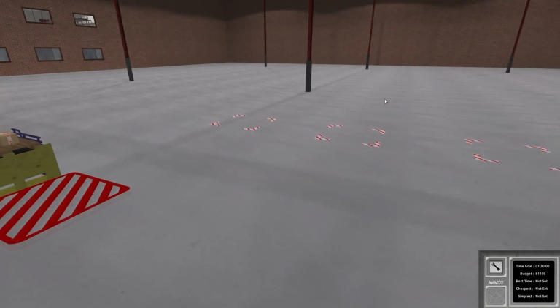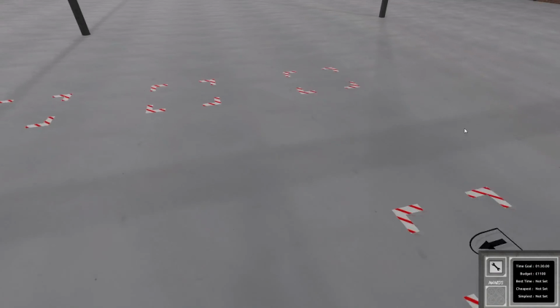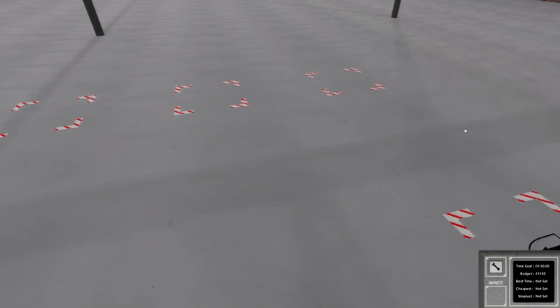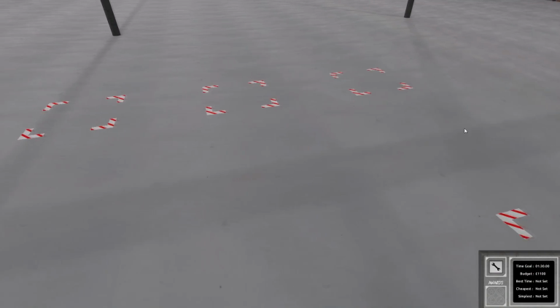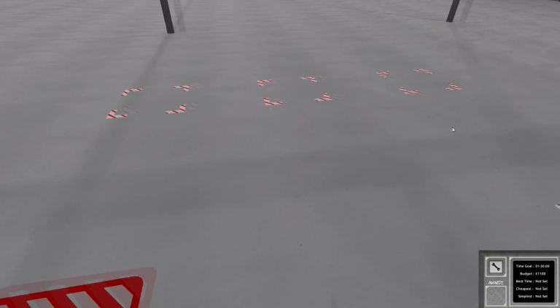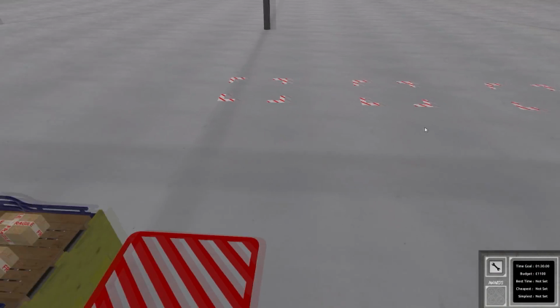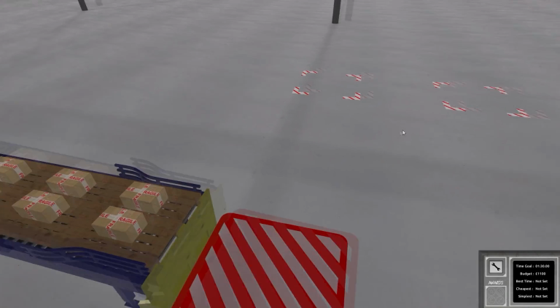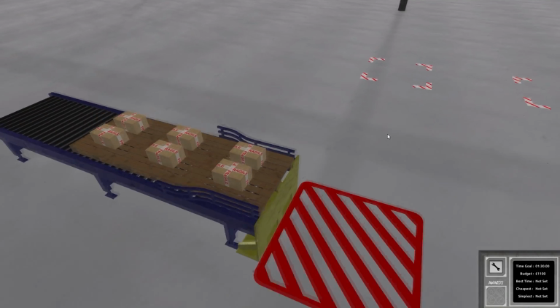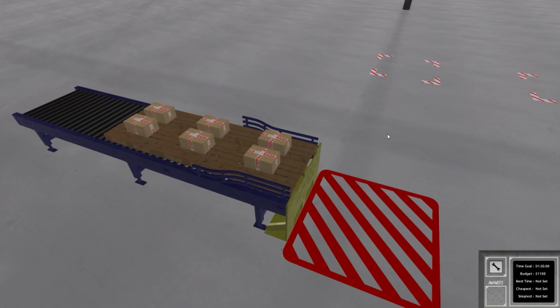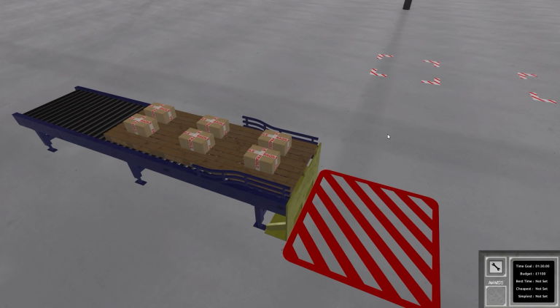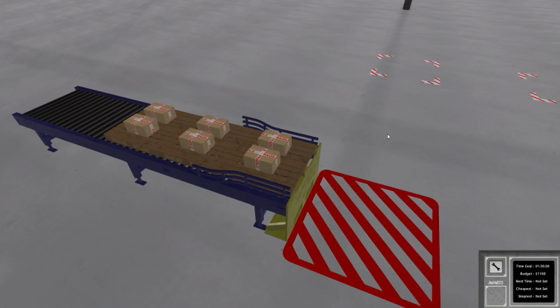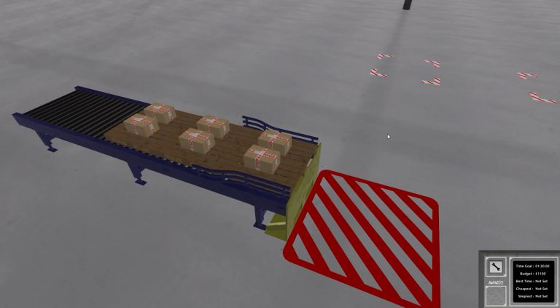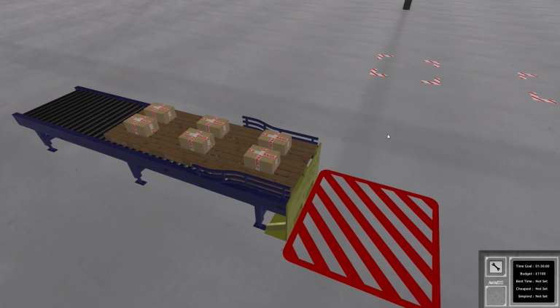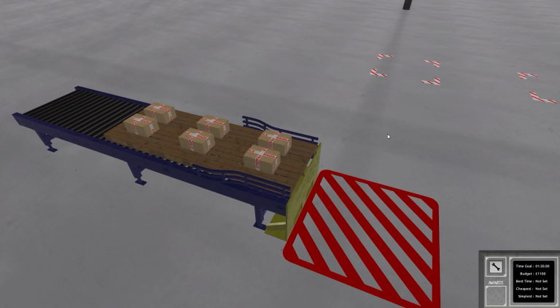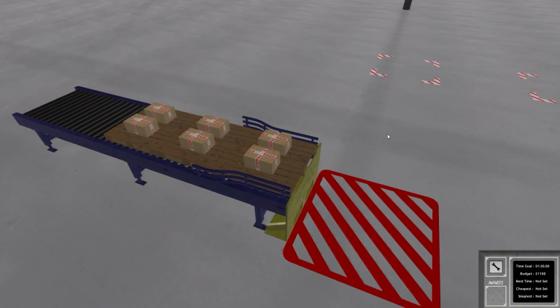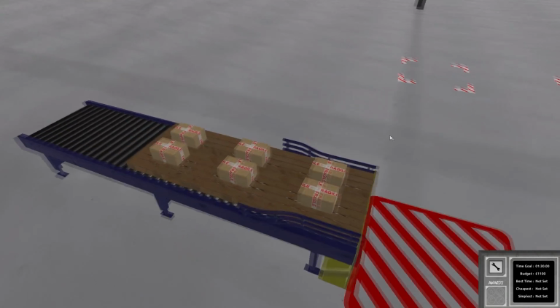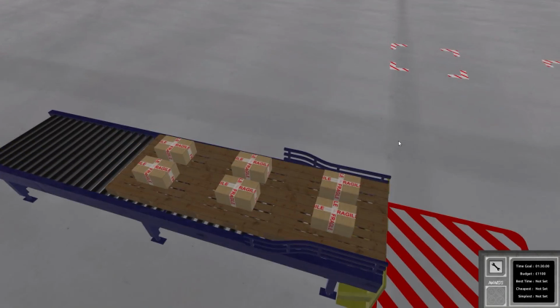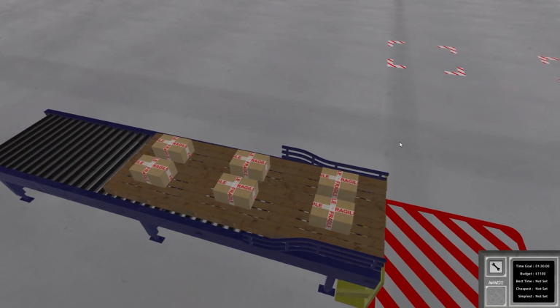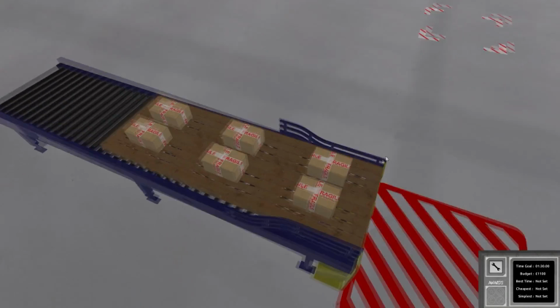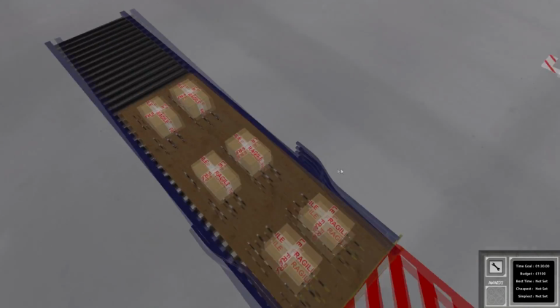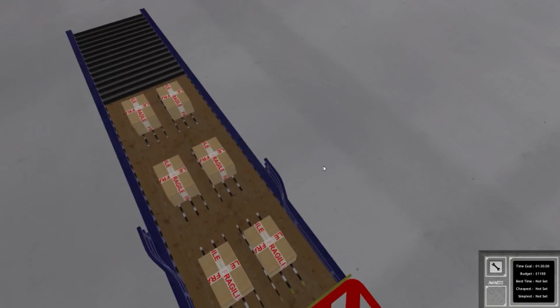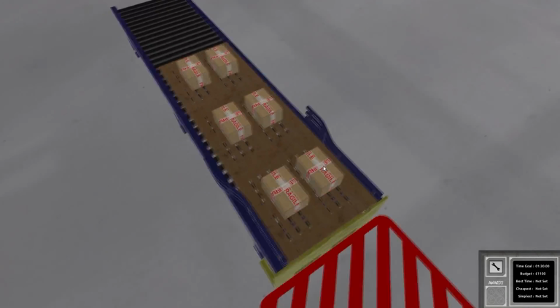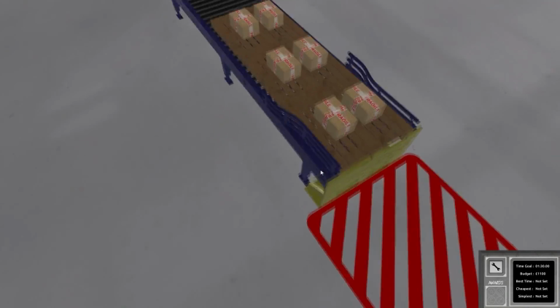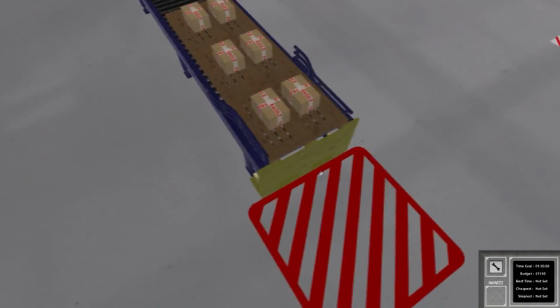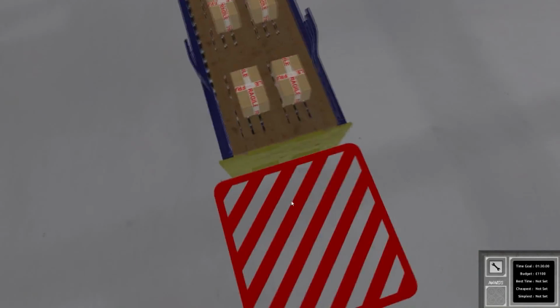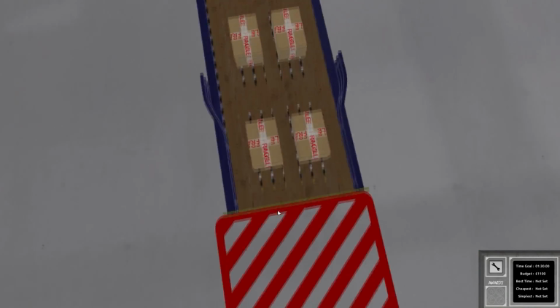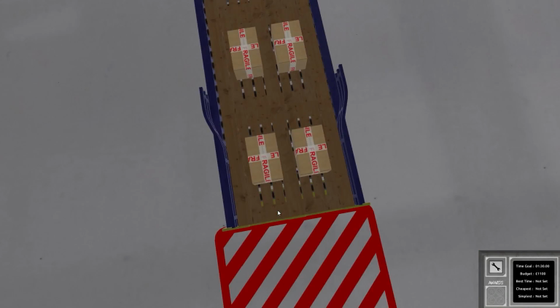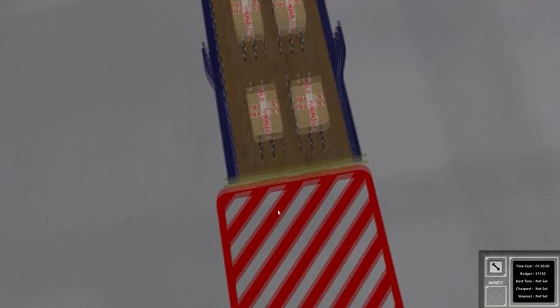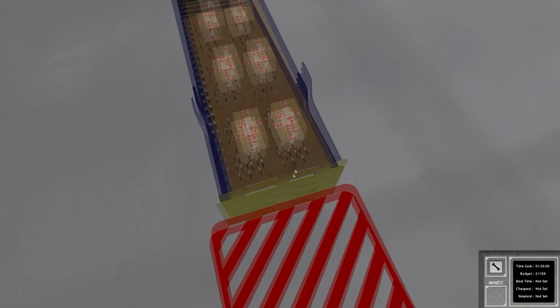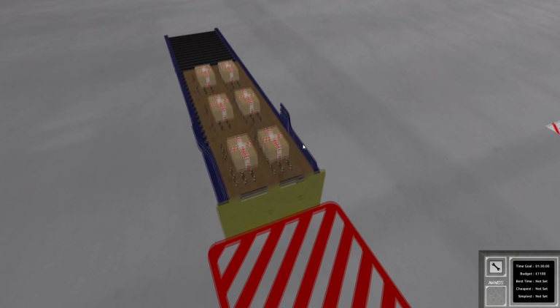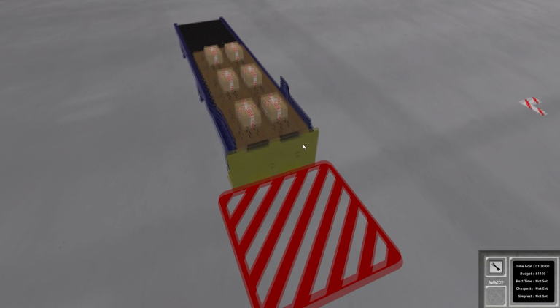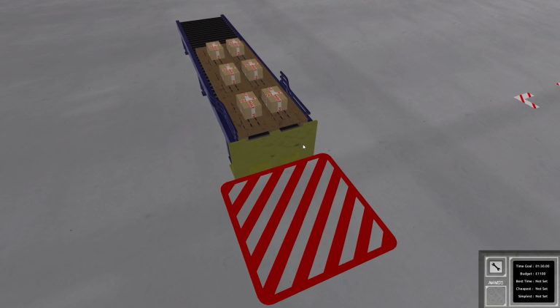We start here and we've got three marked areas — that's easy enough. The pallets are here... oh, it's not just a little box, it's a full wooden pallet. So we actually need forks.